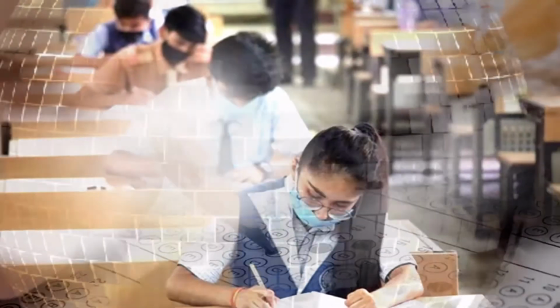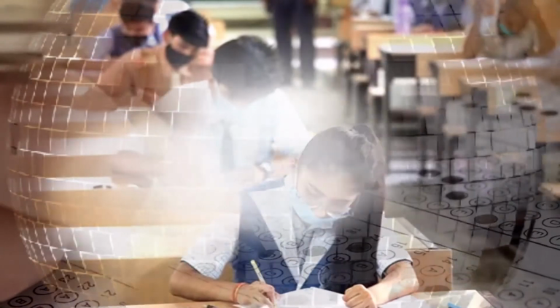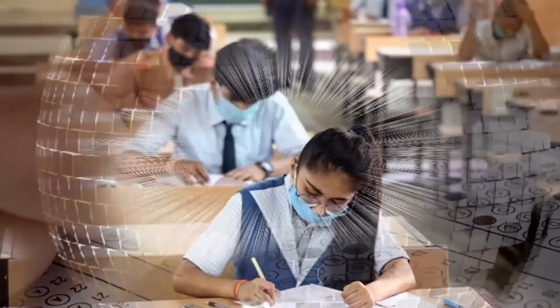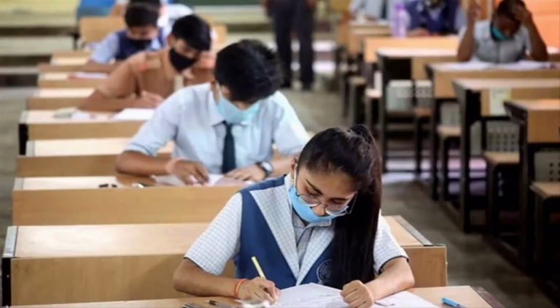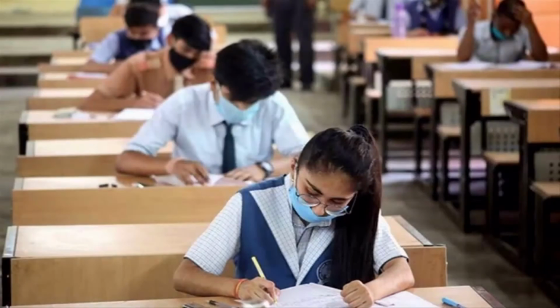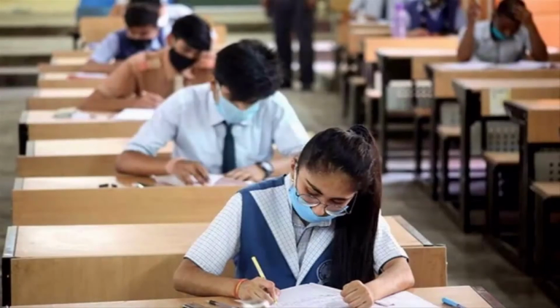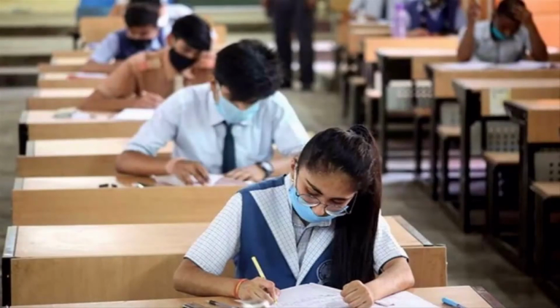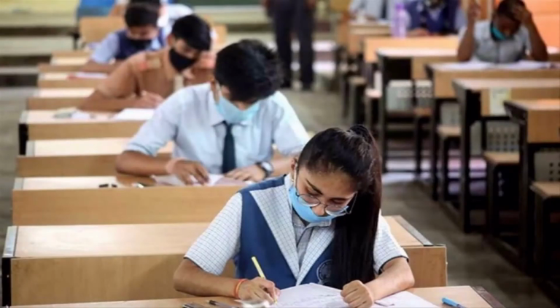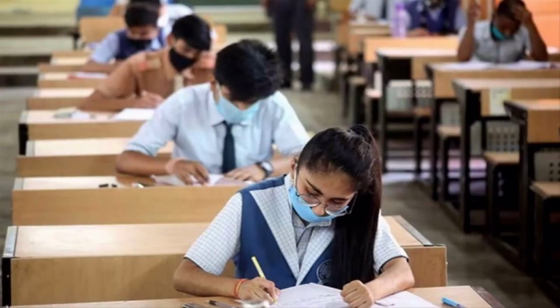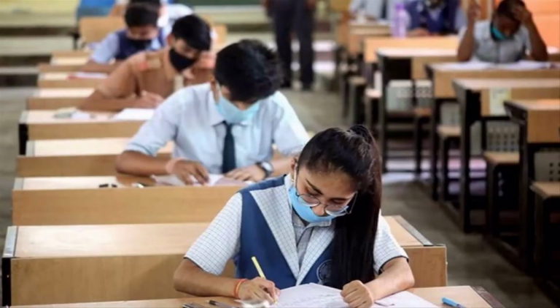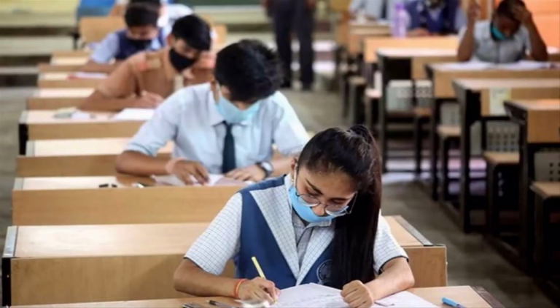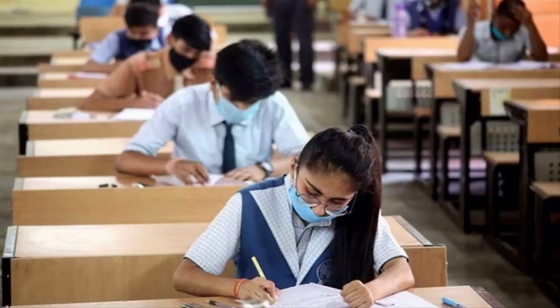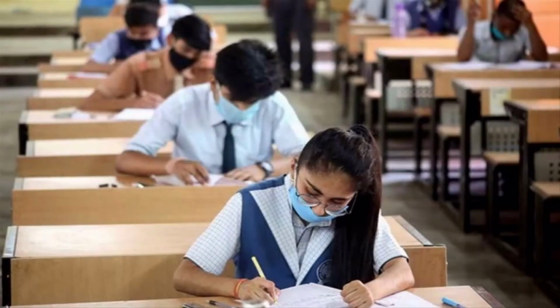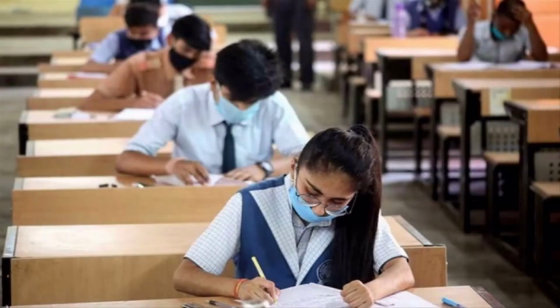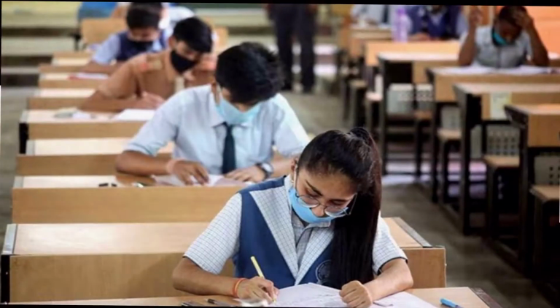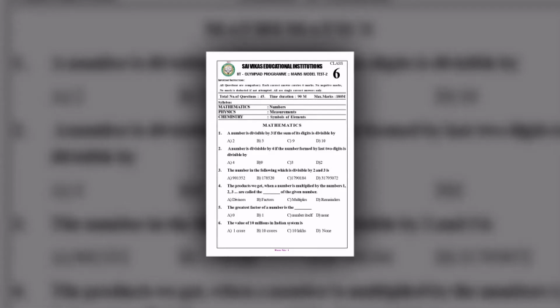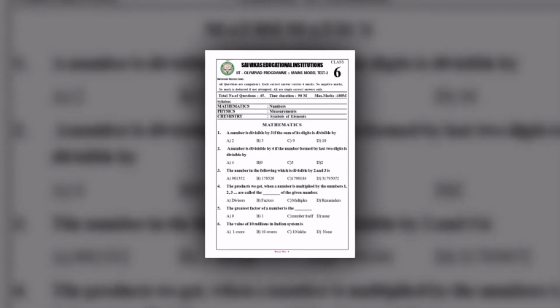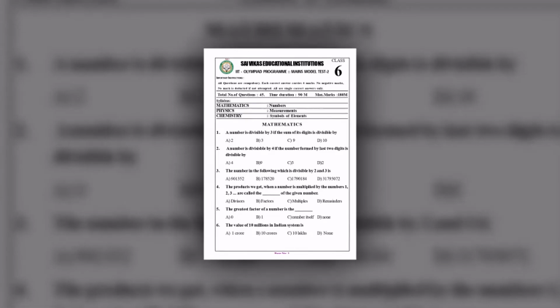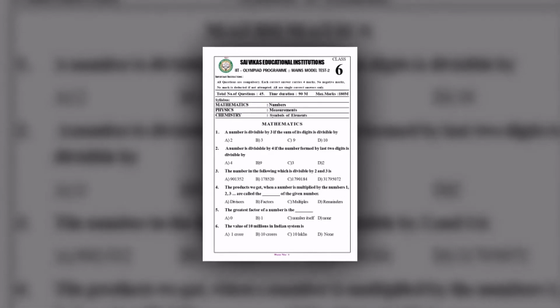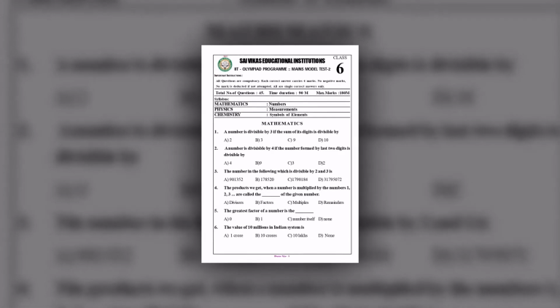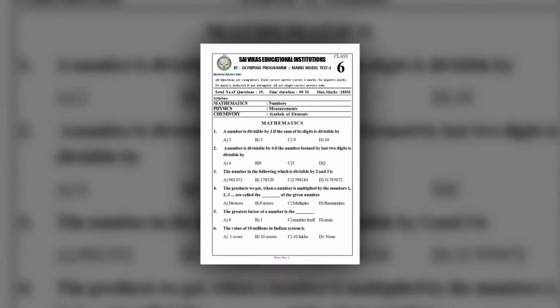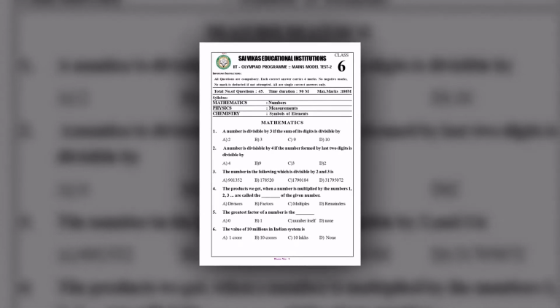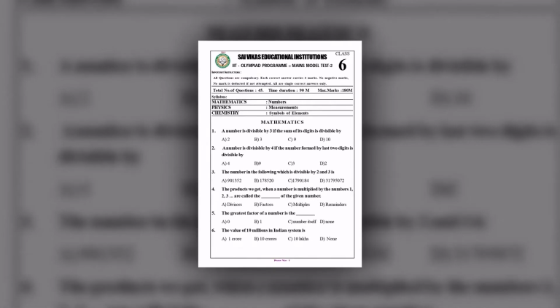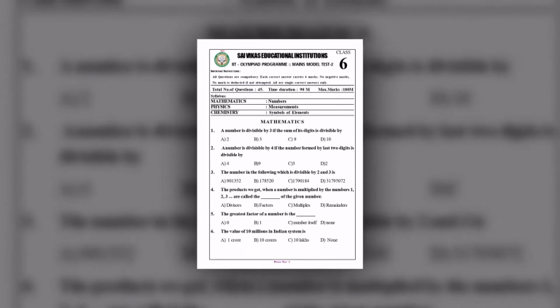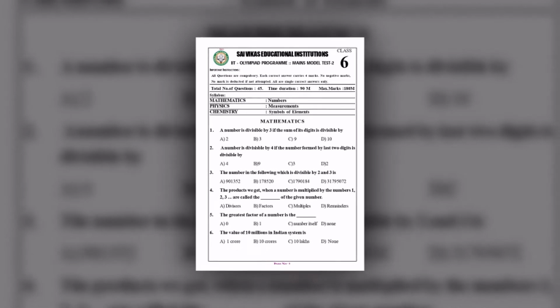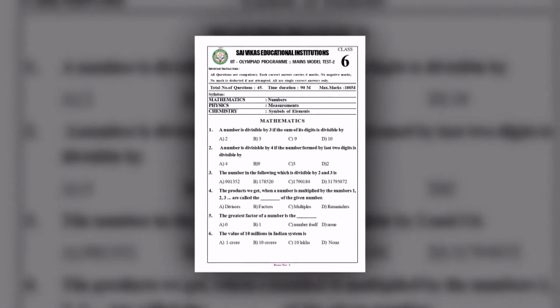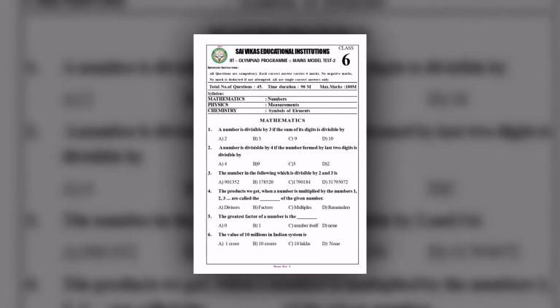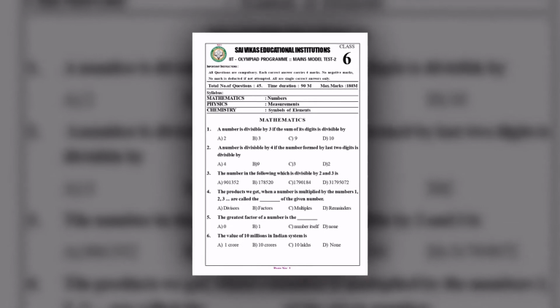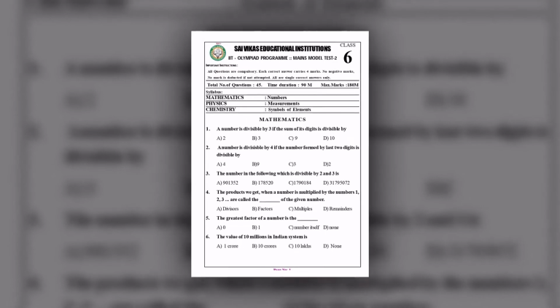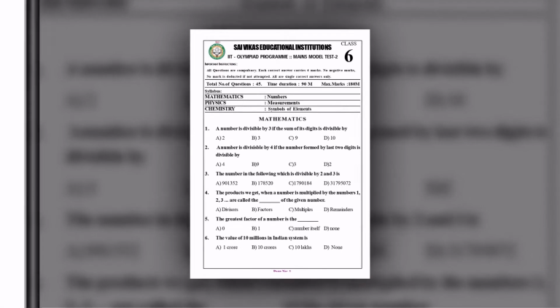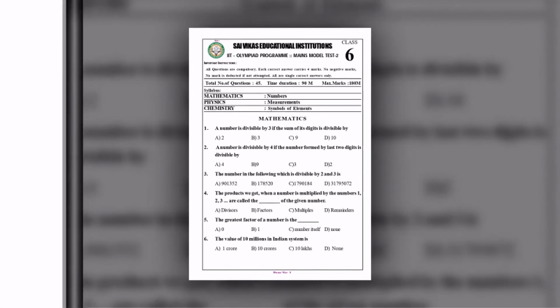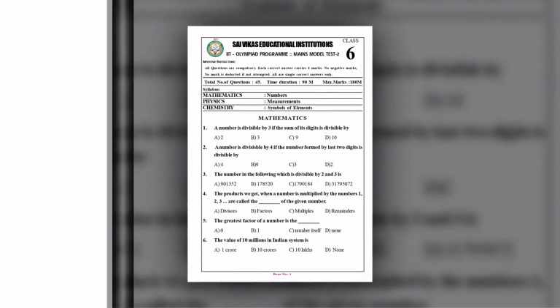With prior intimation from you, we will change the exam syllabus when your teachers are not able to complete the syllabus in time.